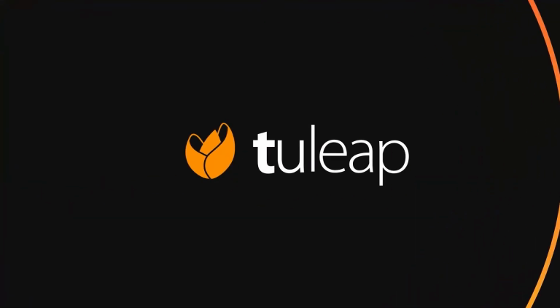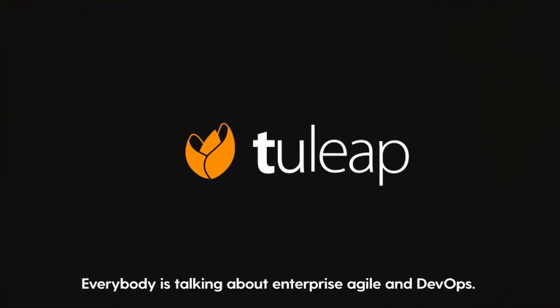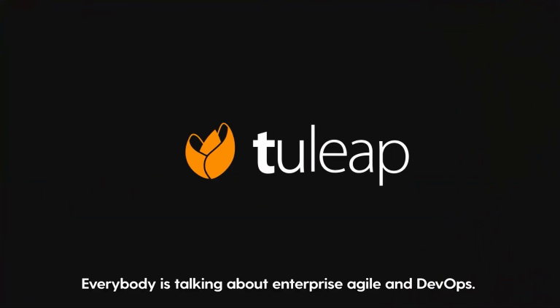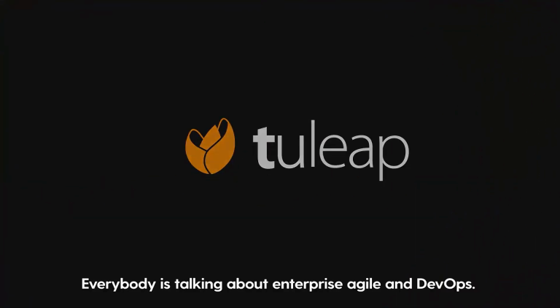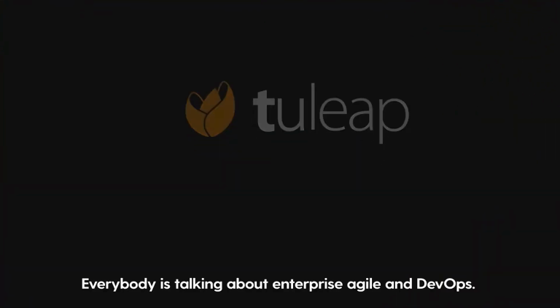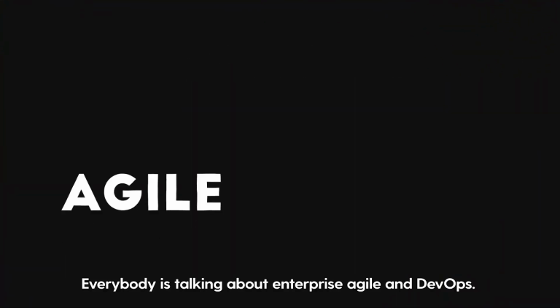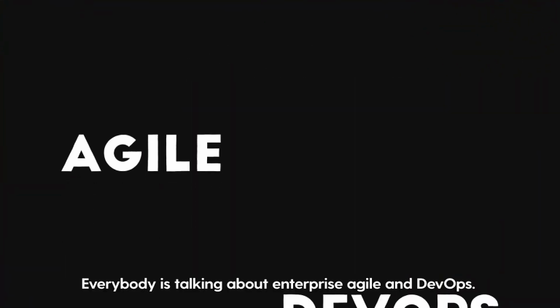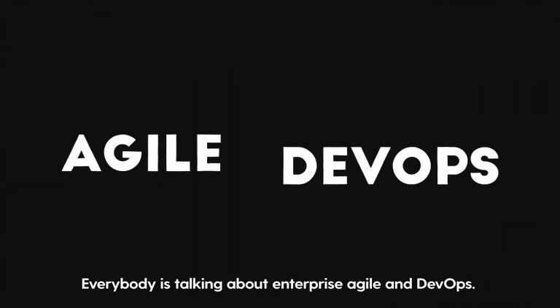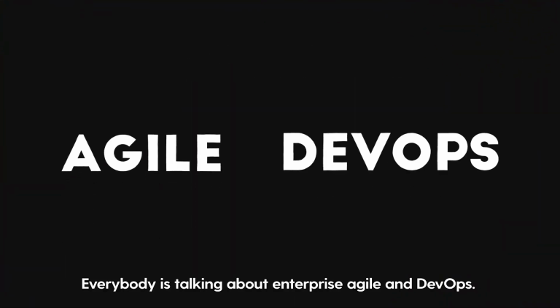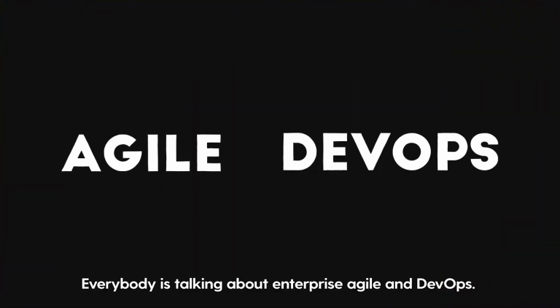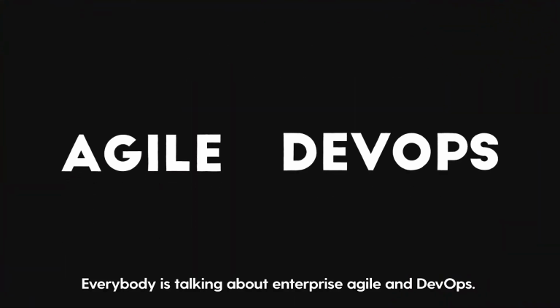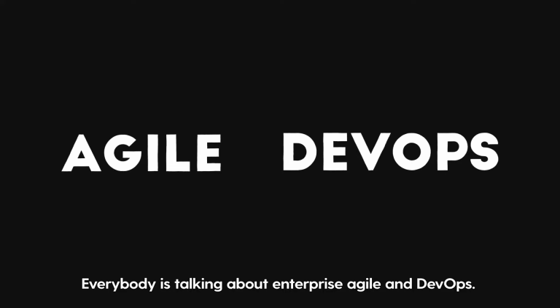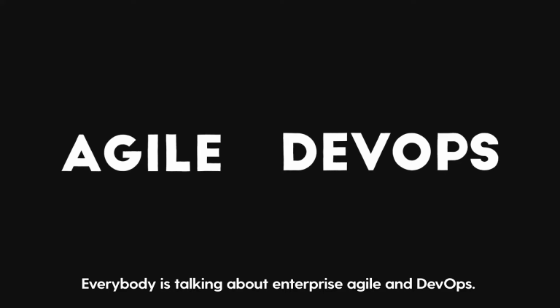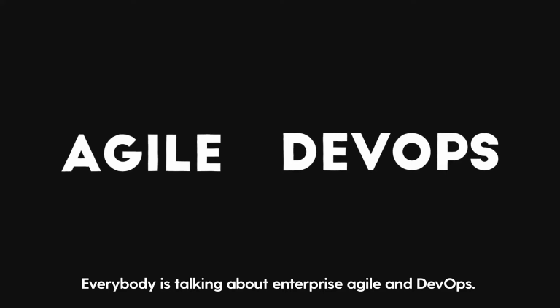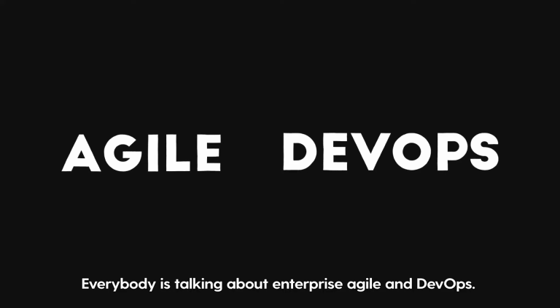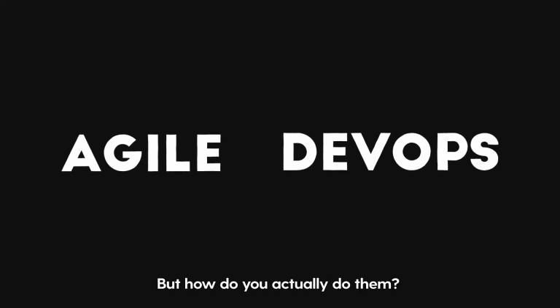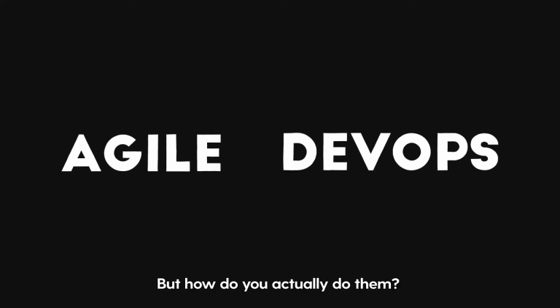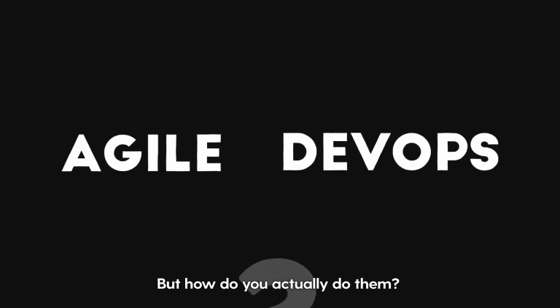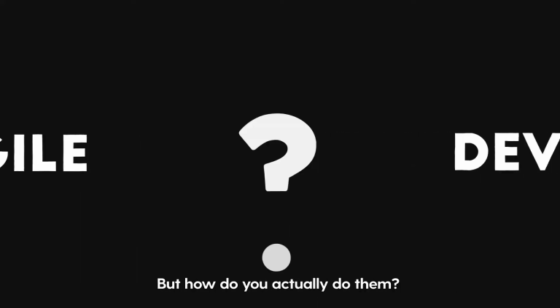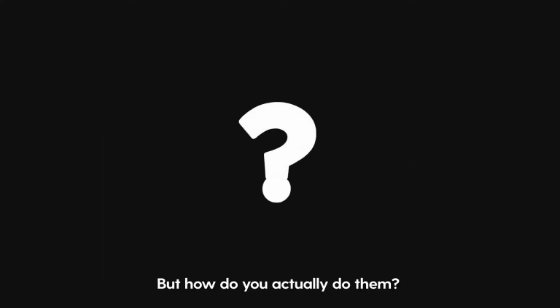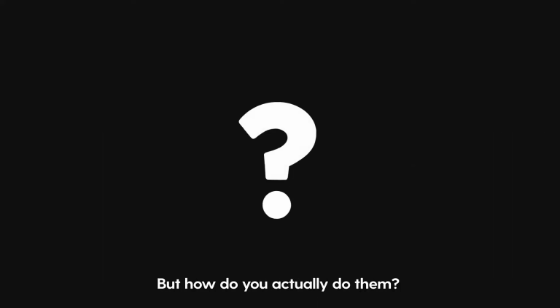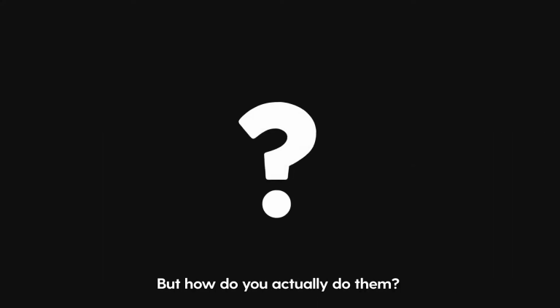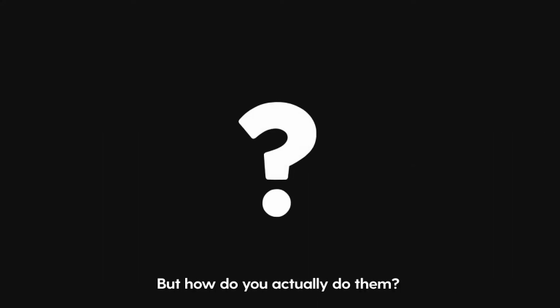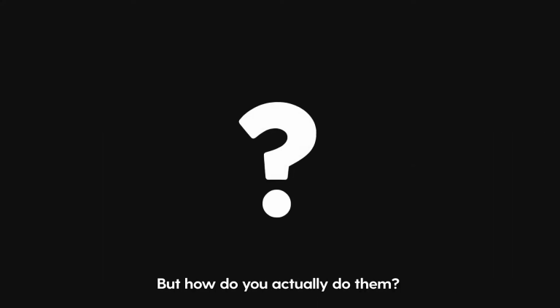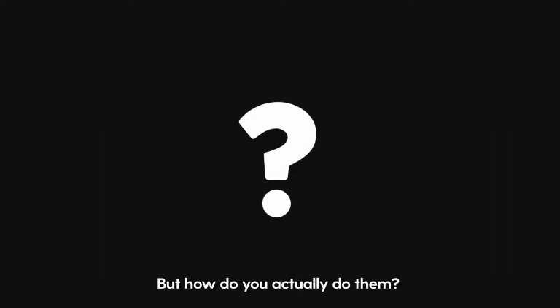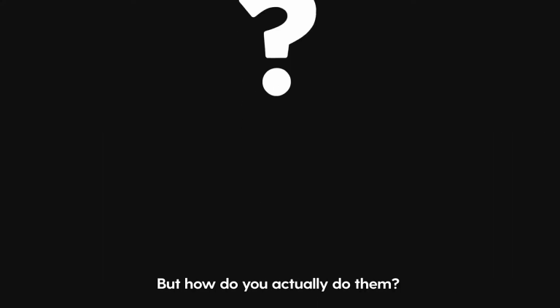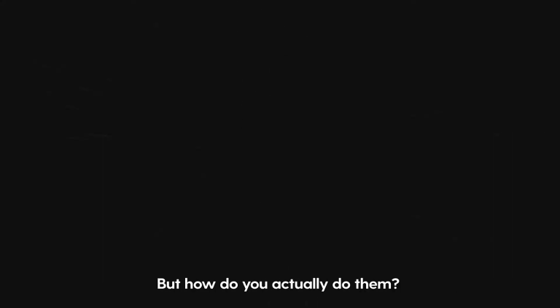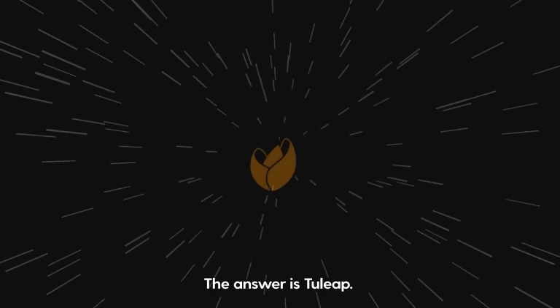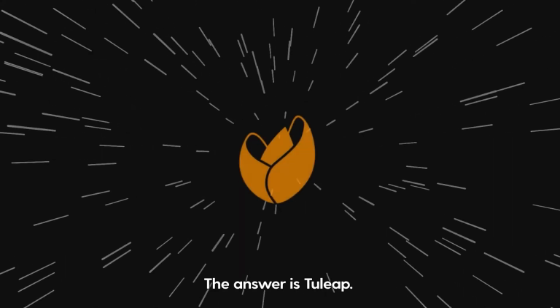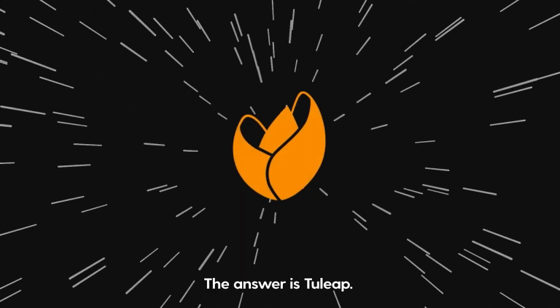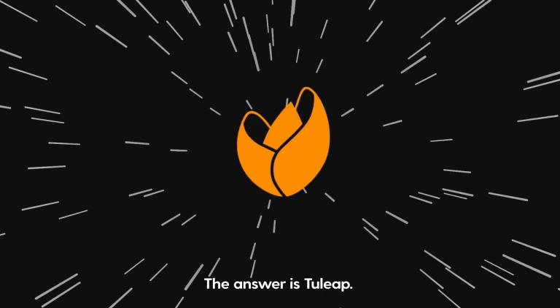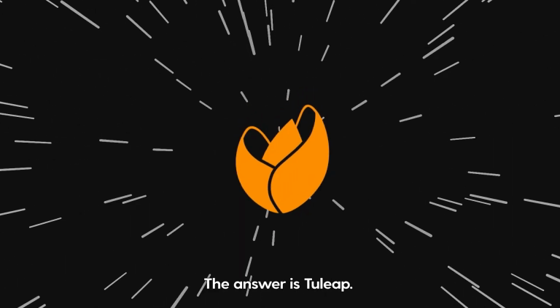Everybody is talking about Enterprise Agile and DevOps, but how do you actually do them? The answer is Tuleep.